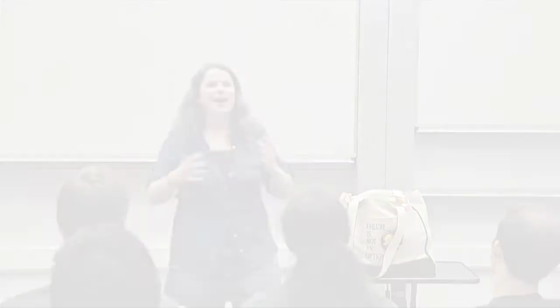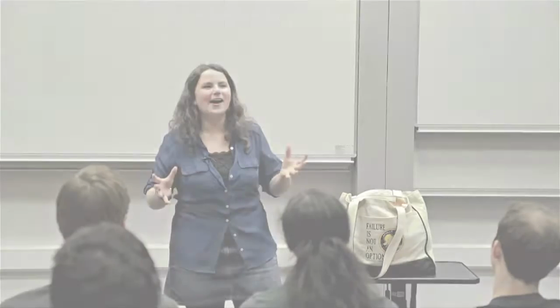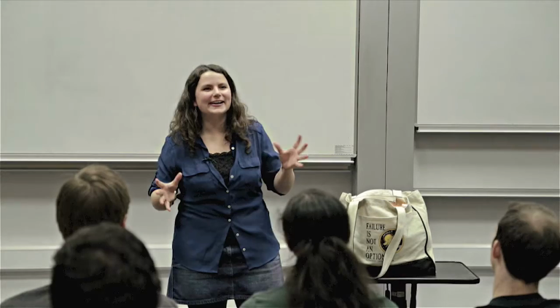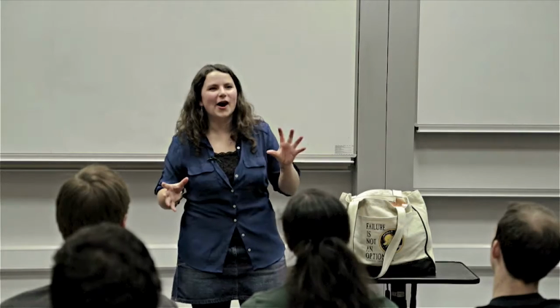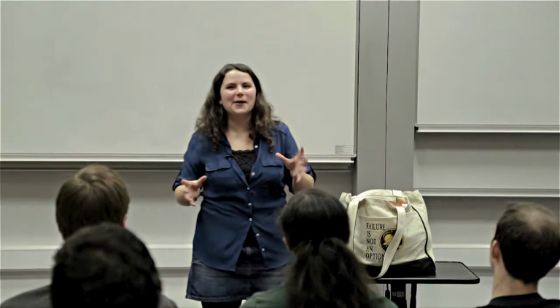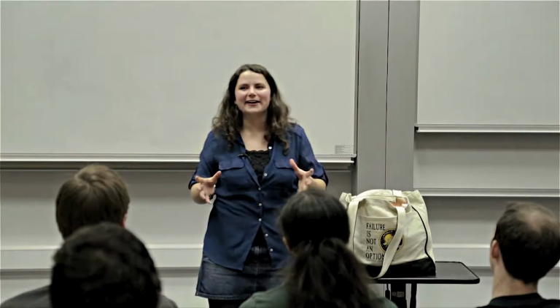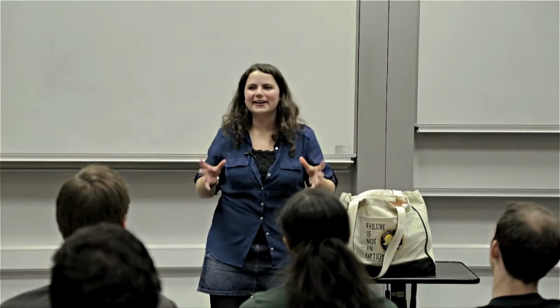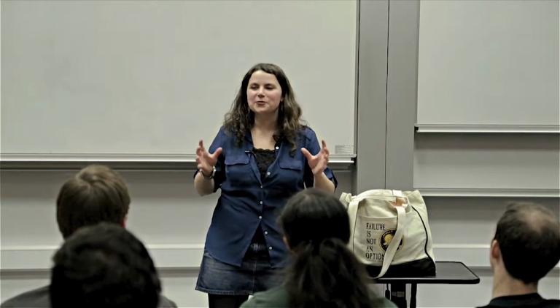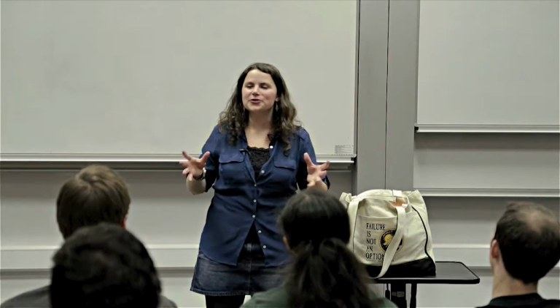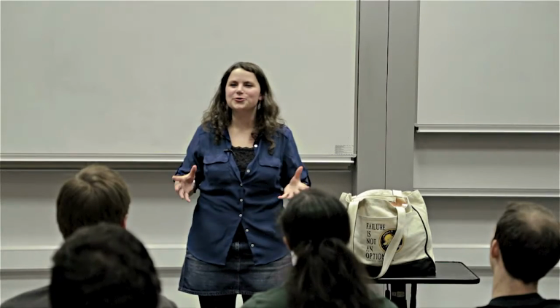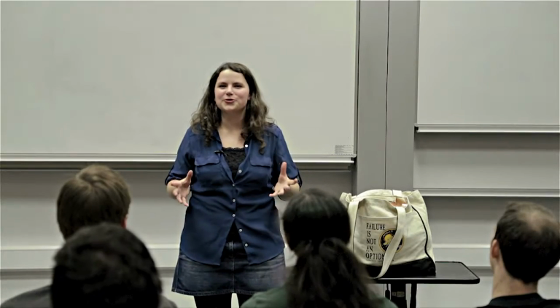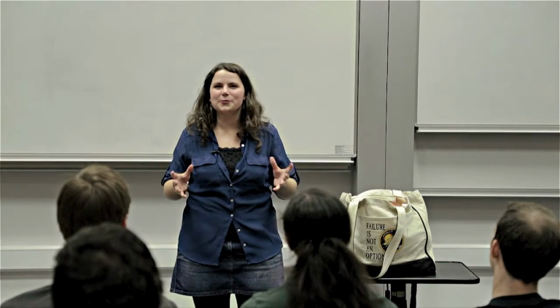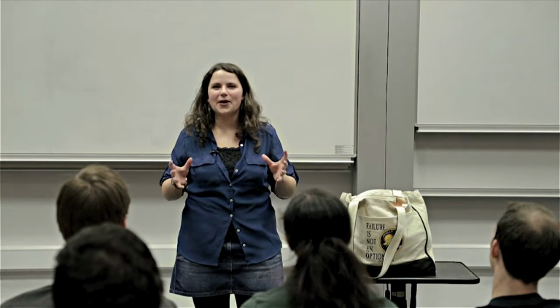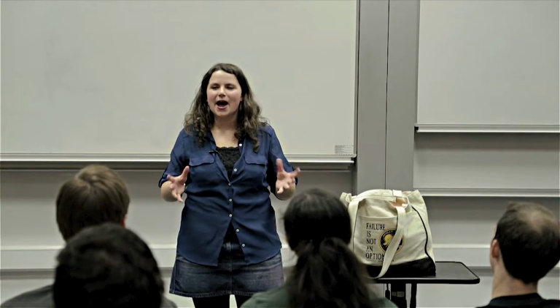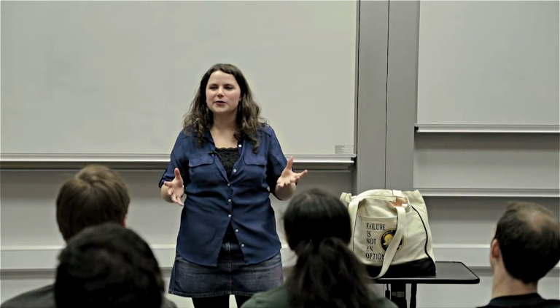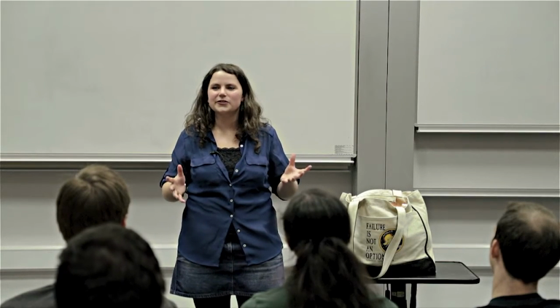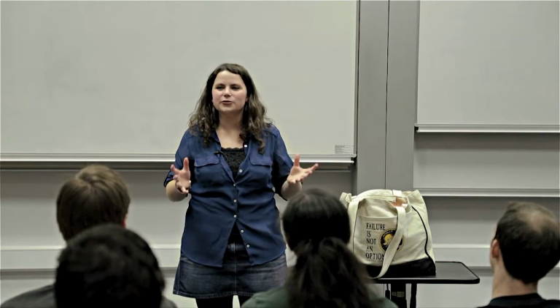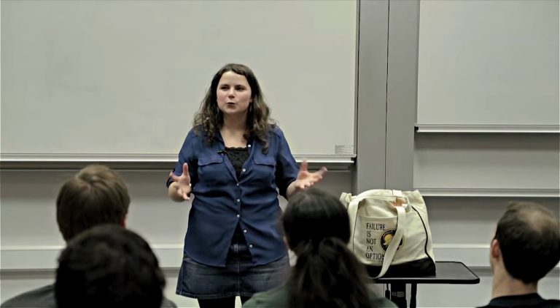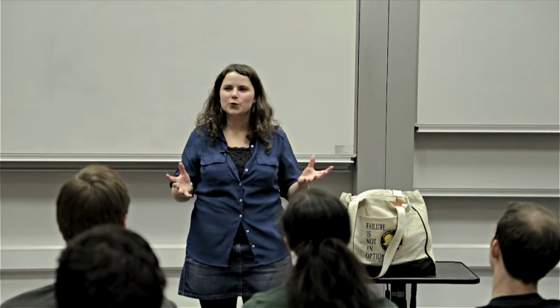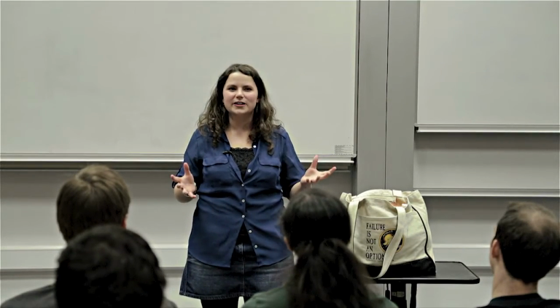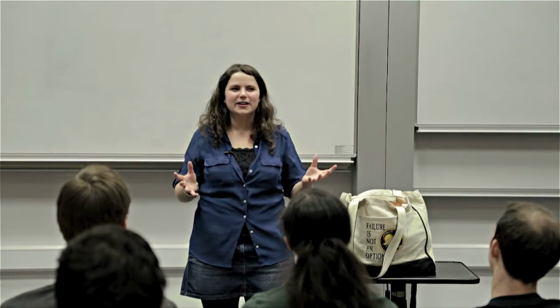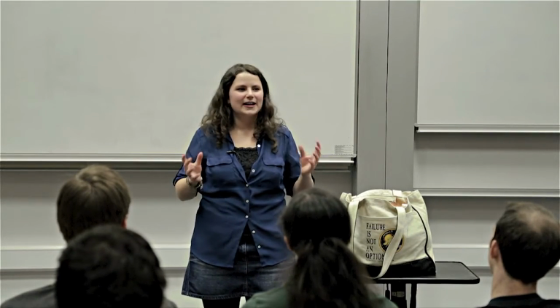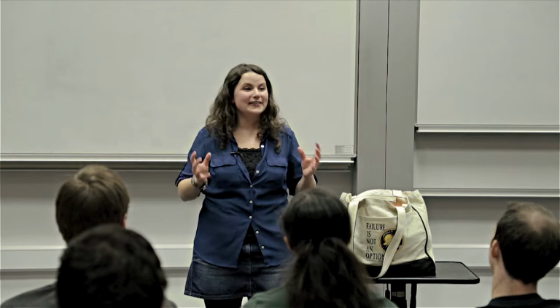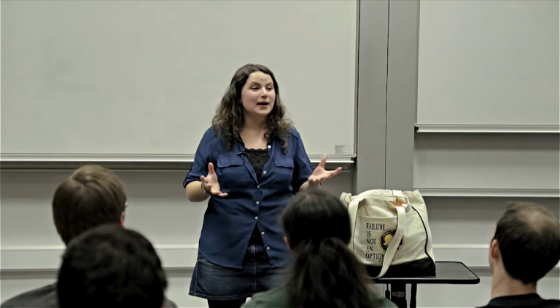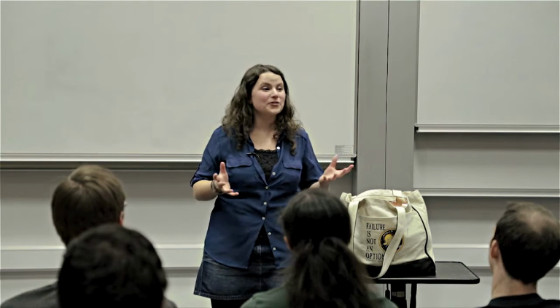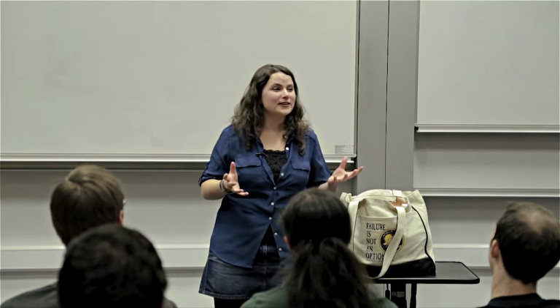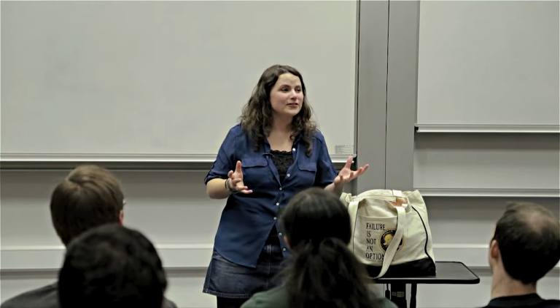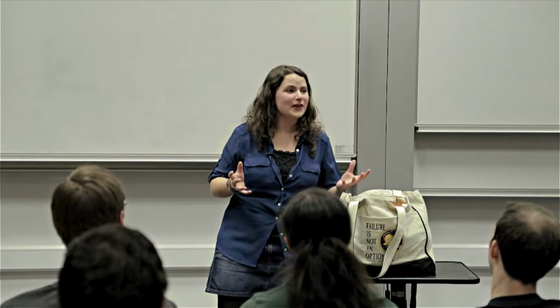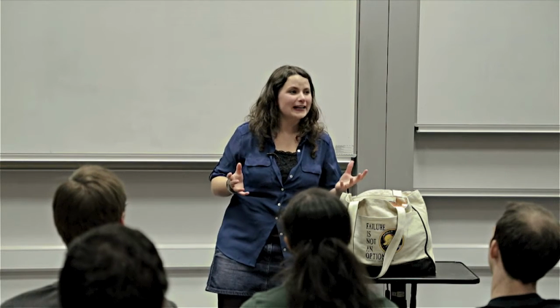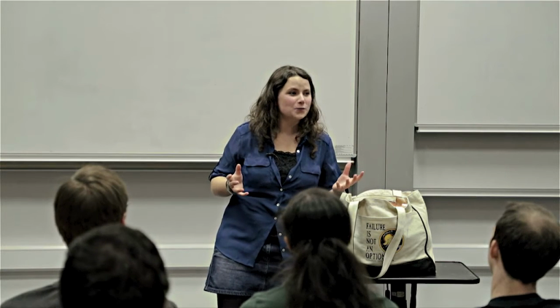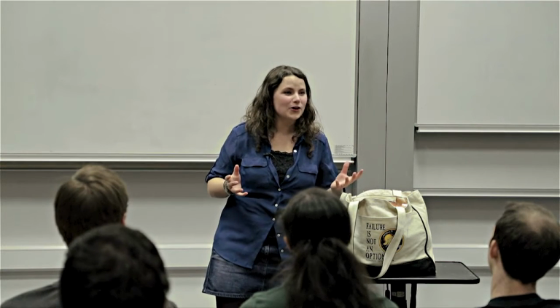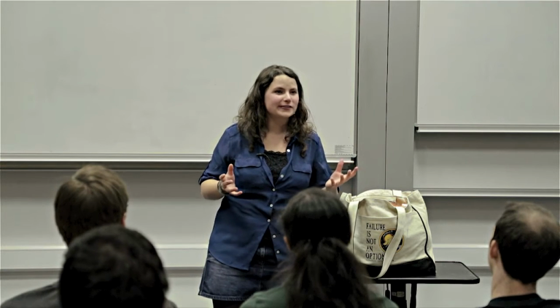Hi, I'm Hannah, and I'm going to talk to you about how we search for water in the atmospheres of alien worlds.